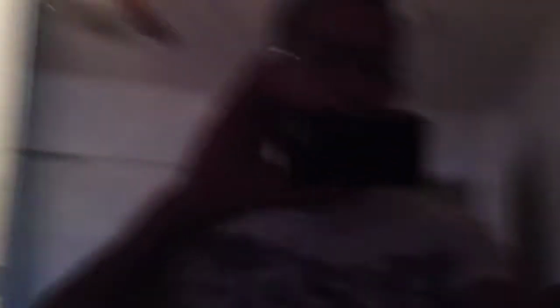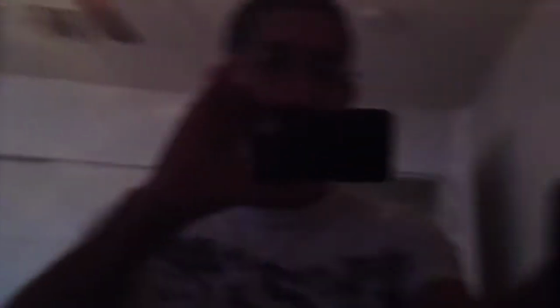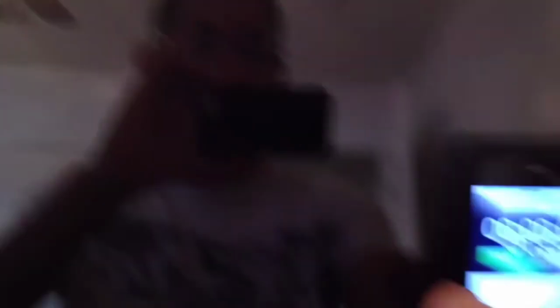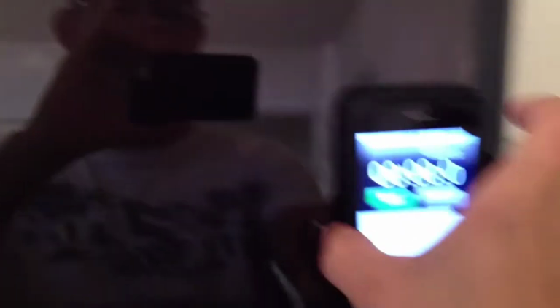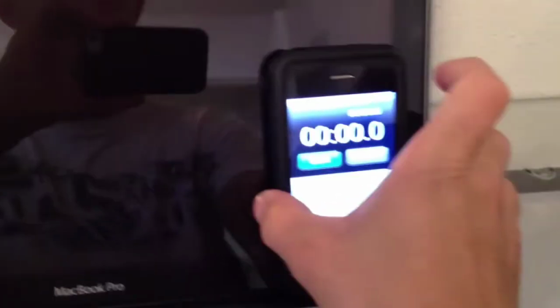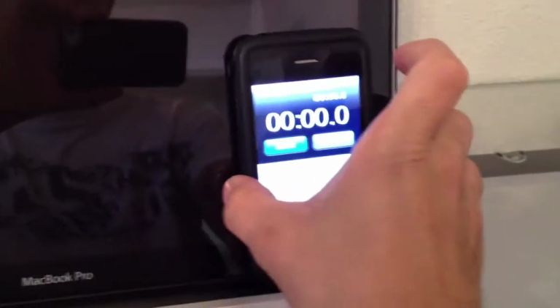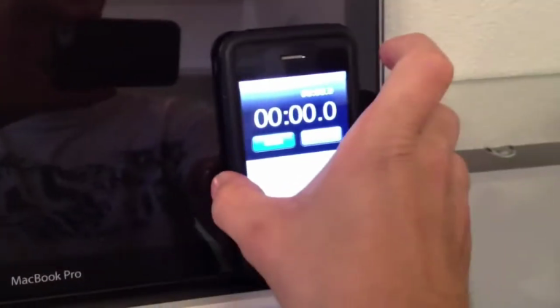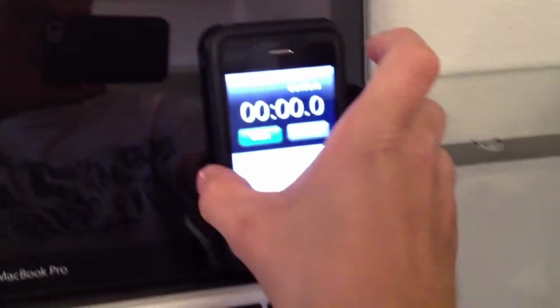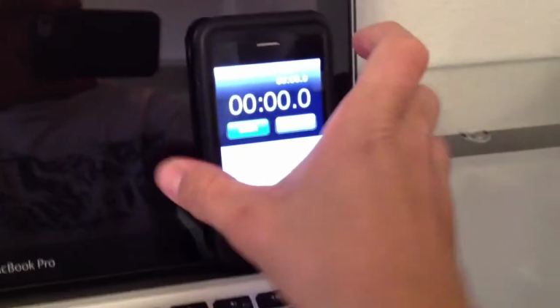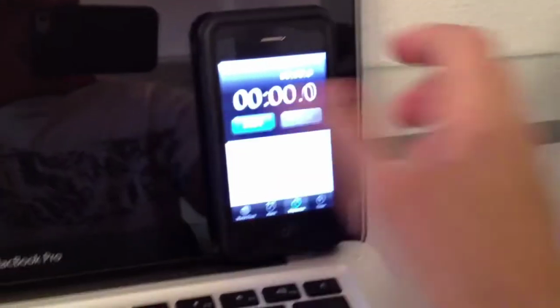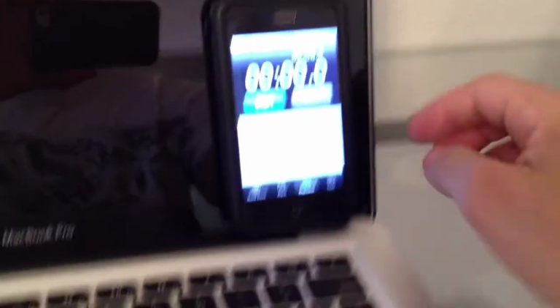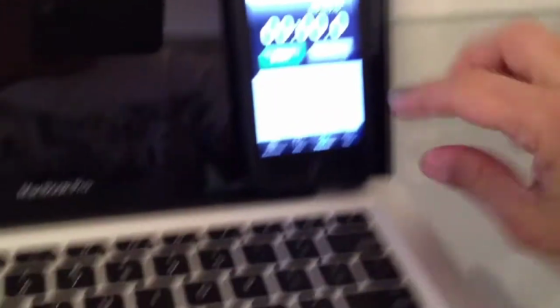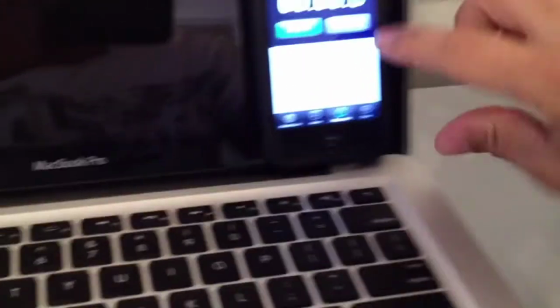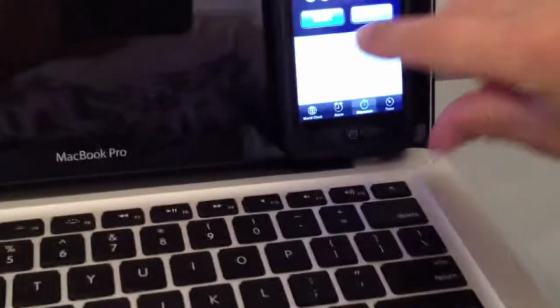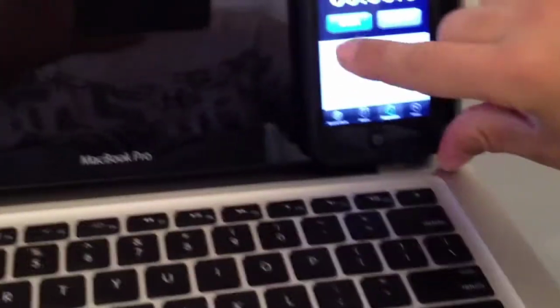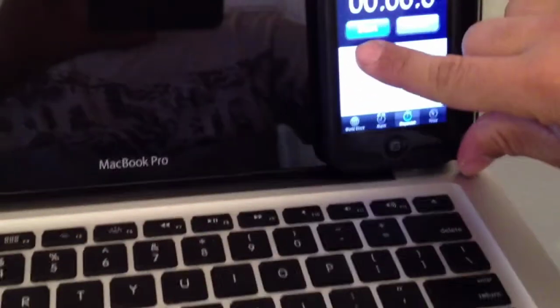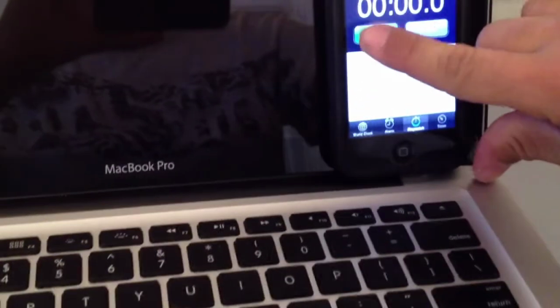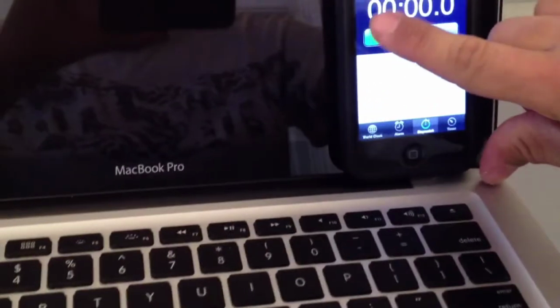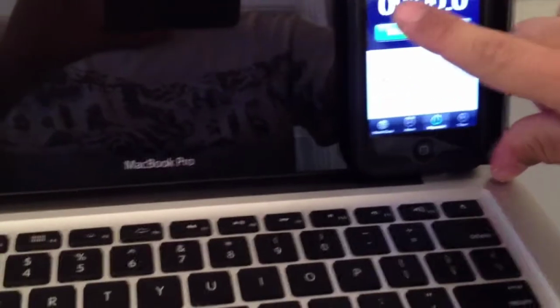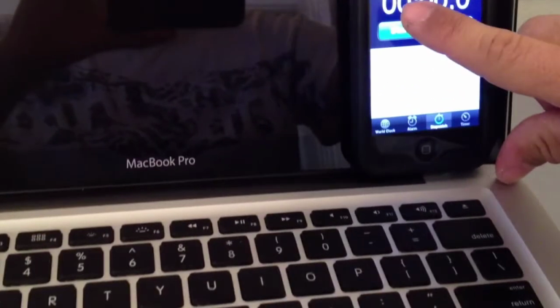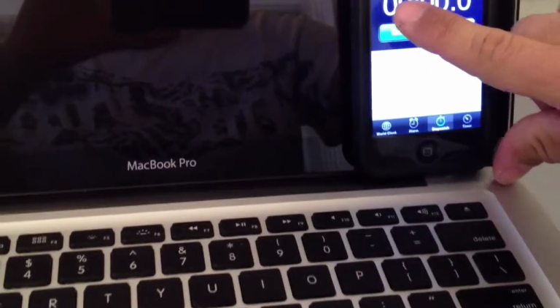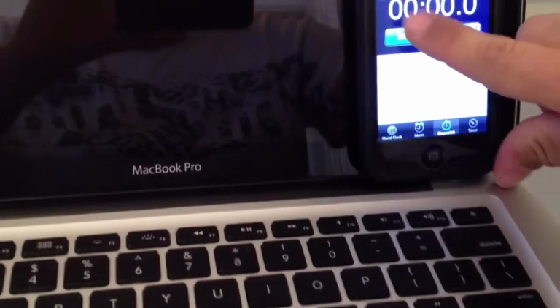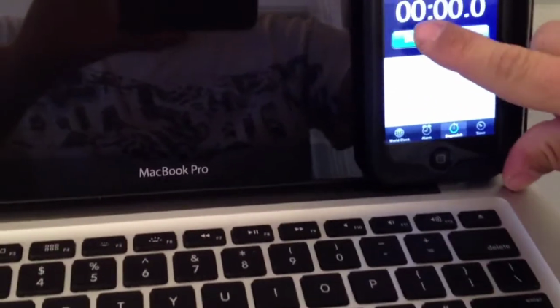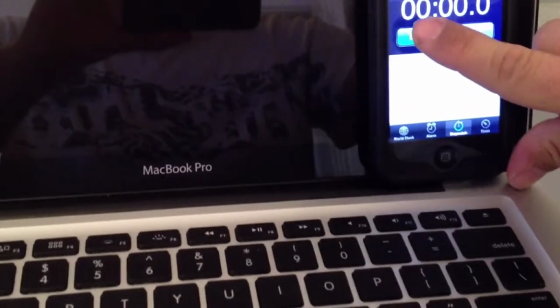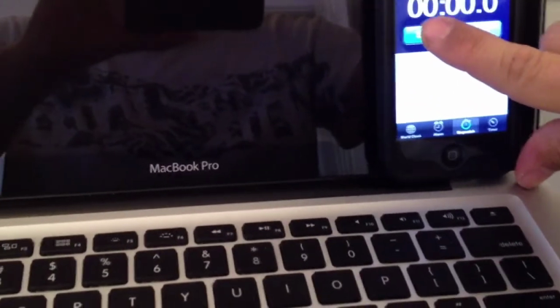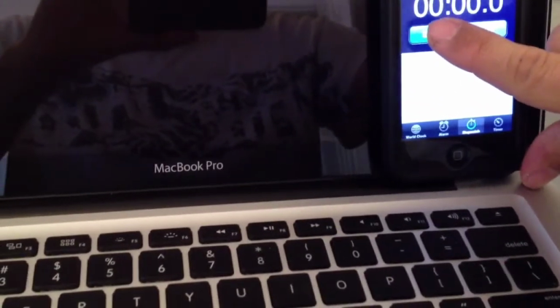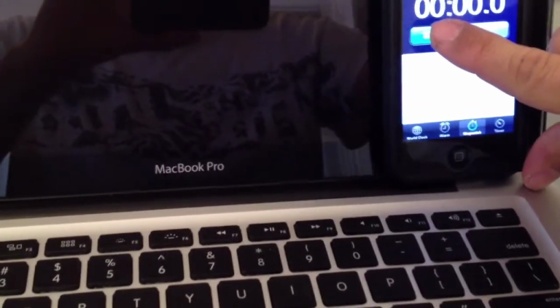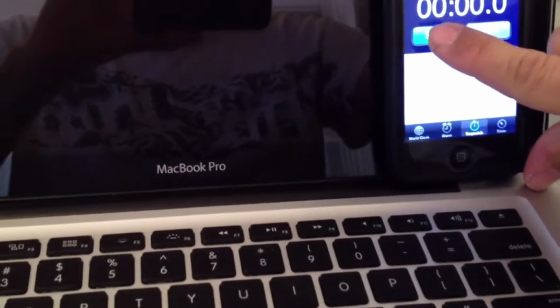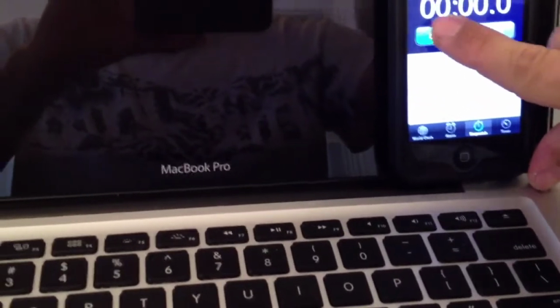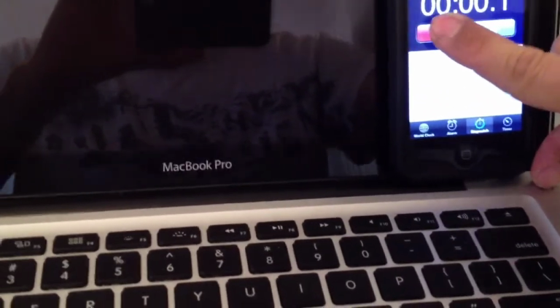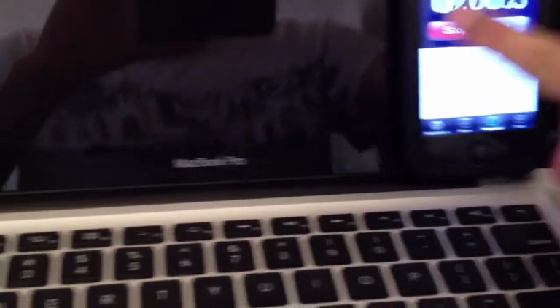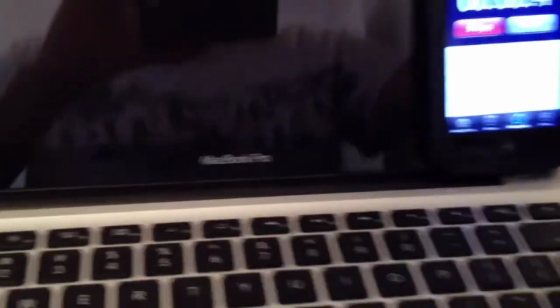Pressing it at the same time — one, two, and three.